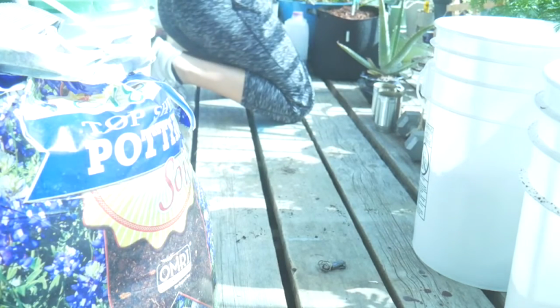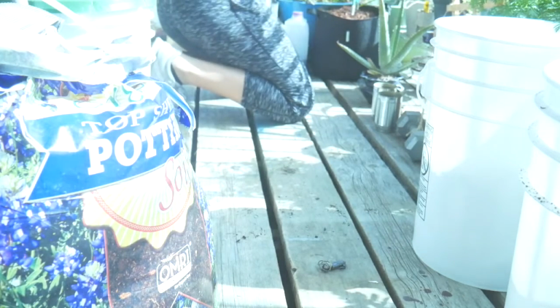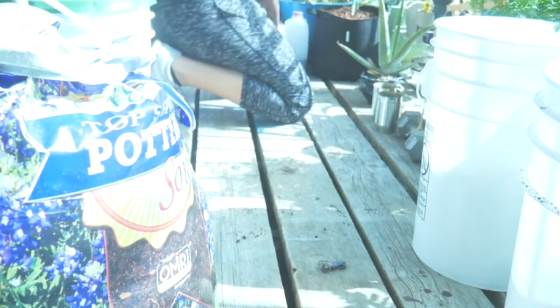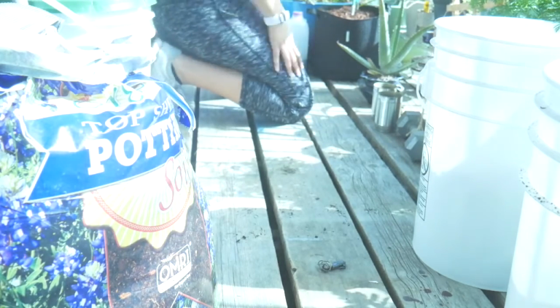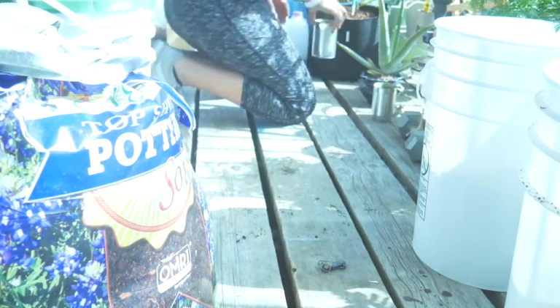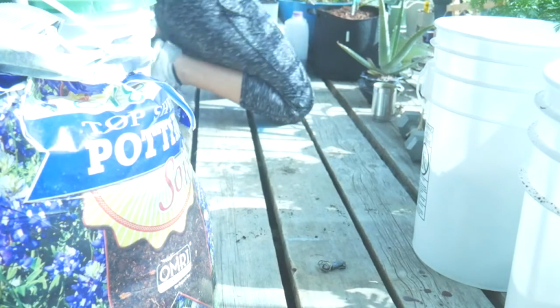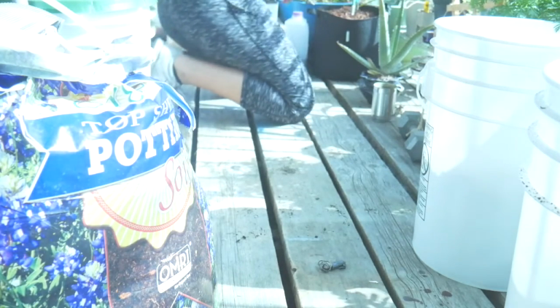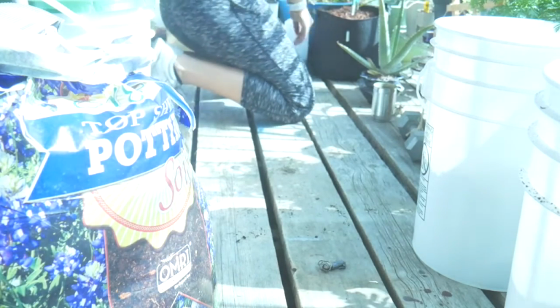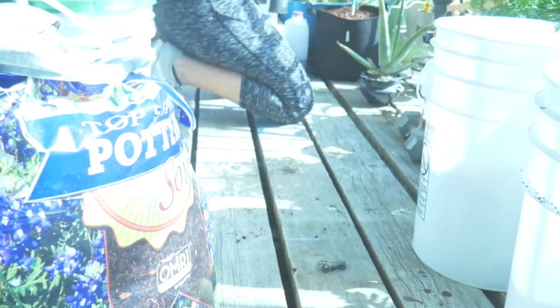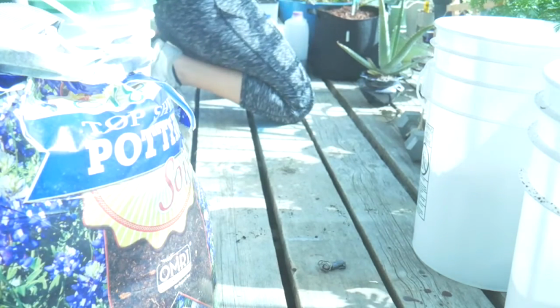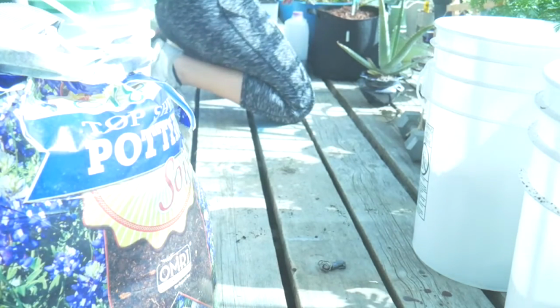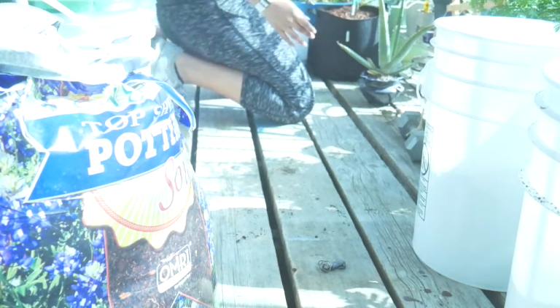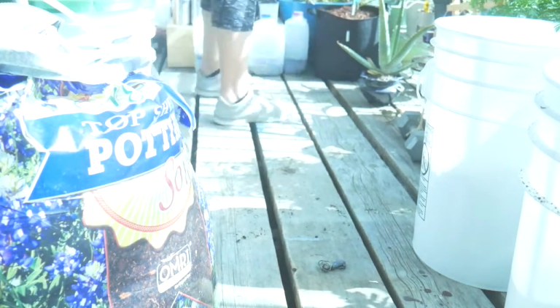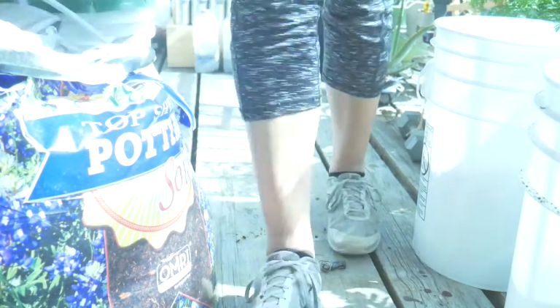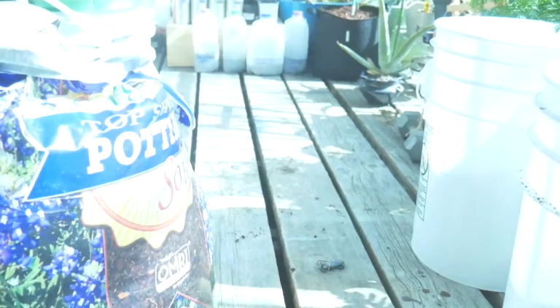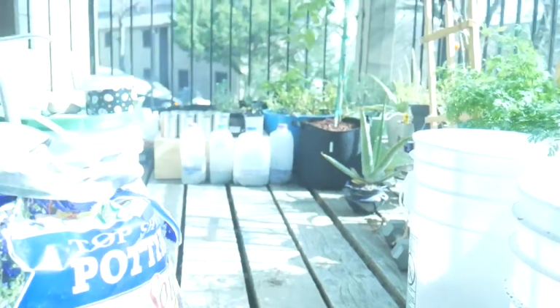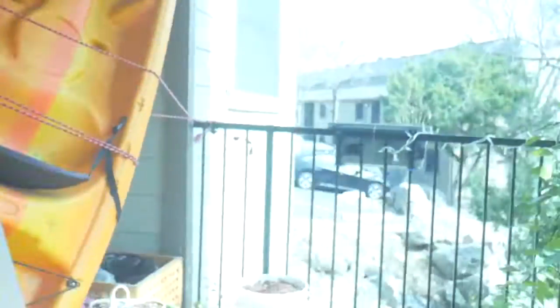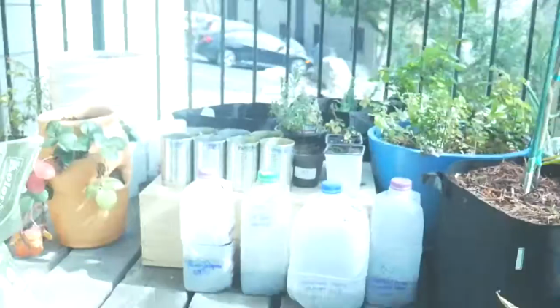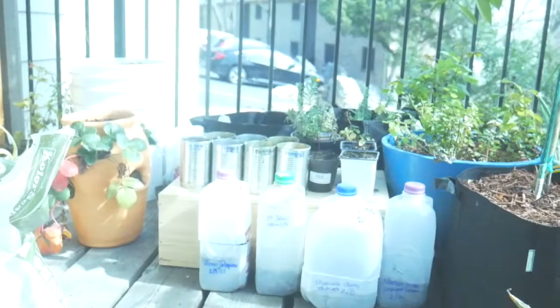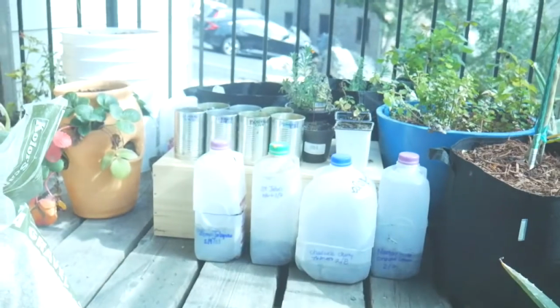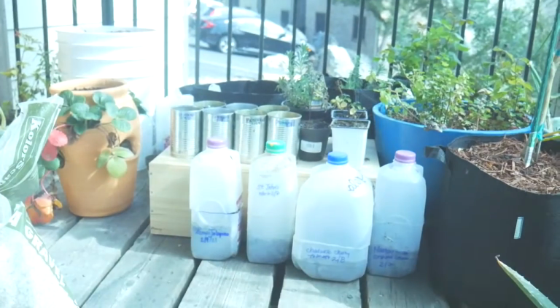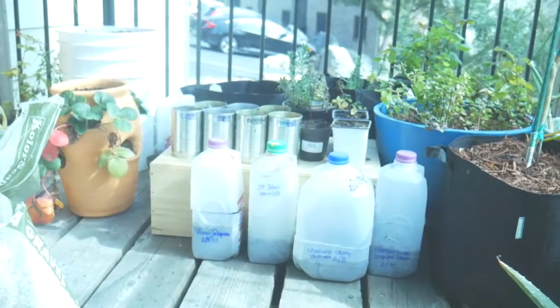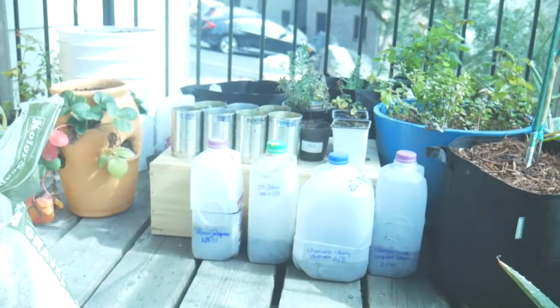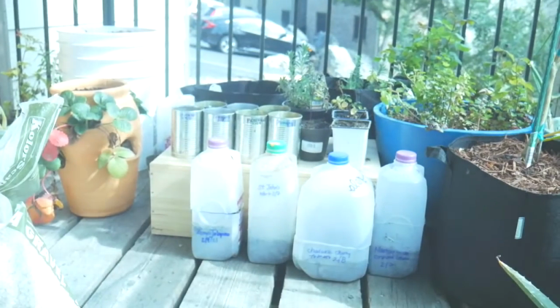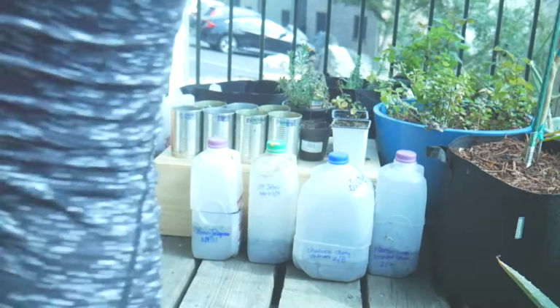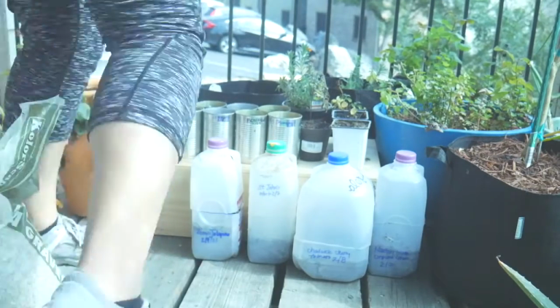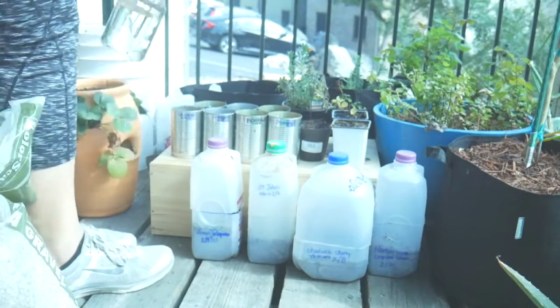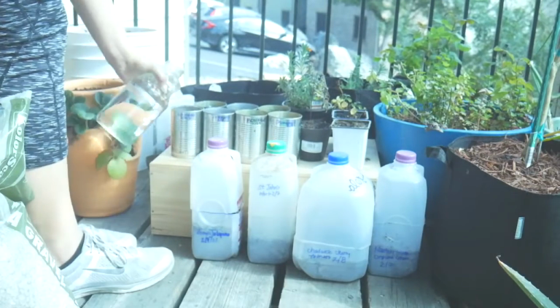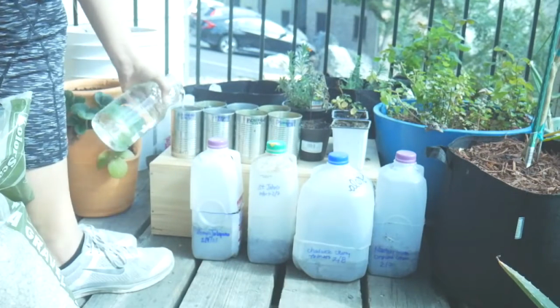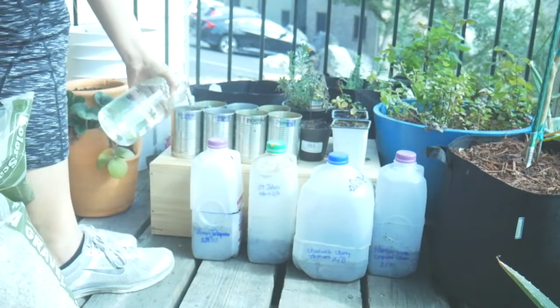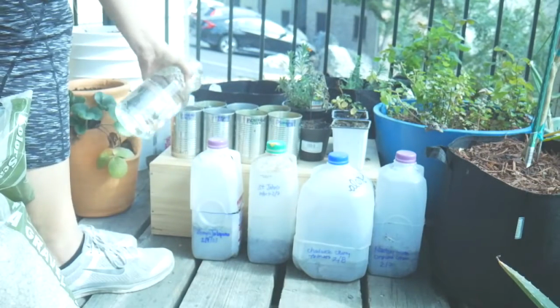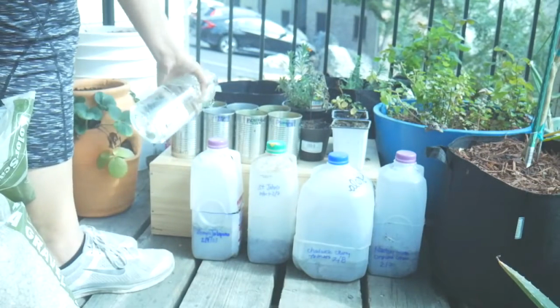Again, once you're done putting all the seeds in — however the seed requires — just water them. And that, my guys, is it.